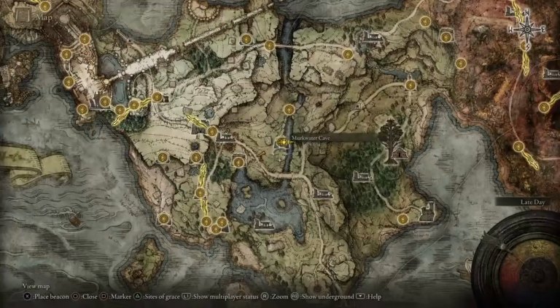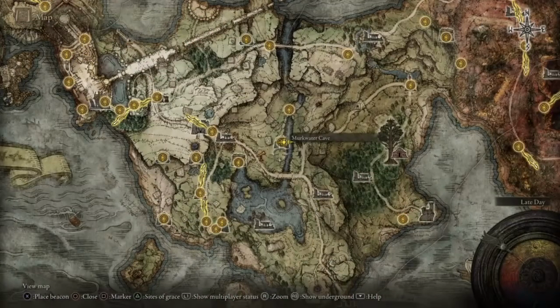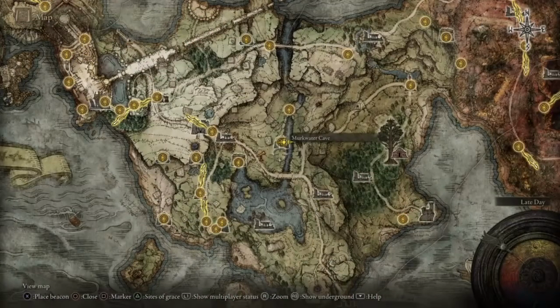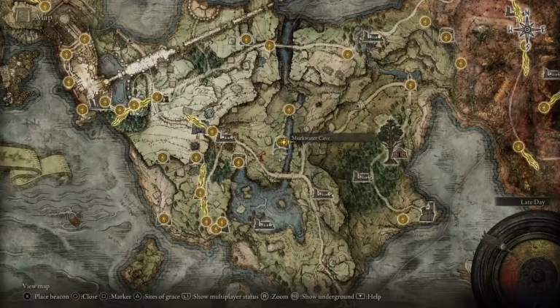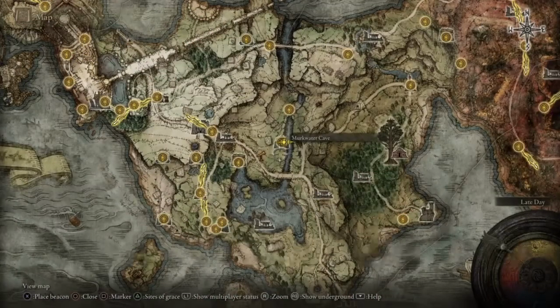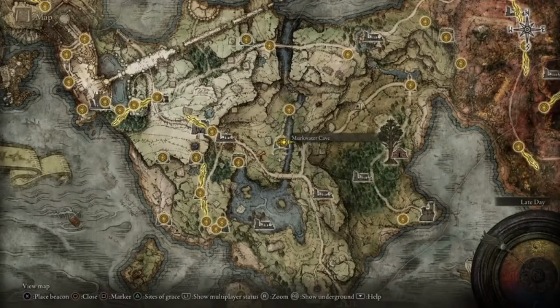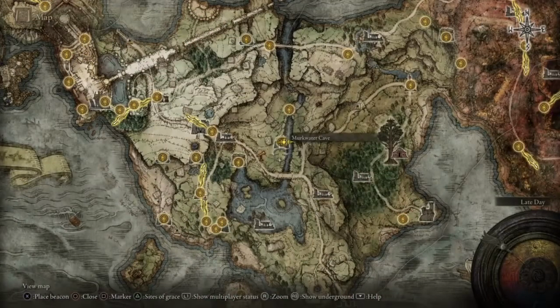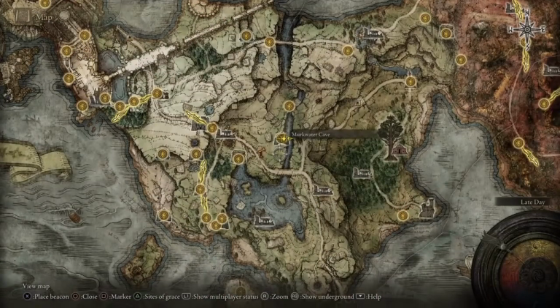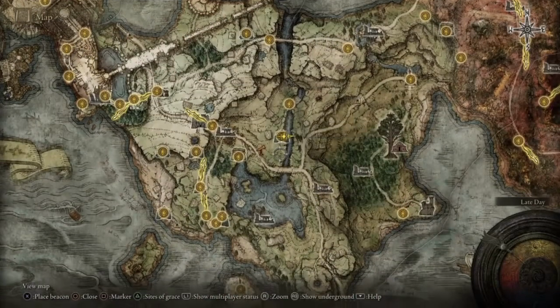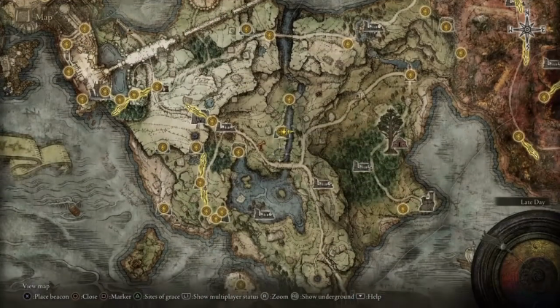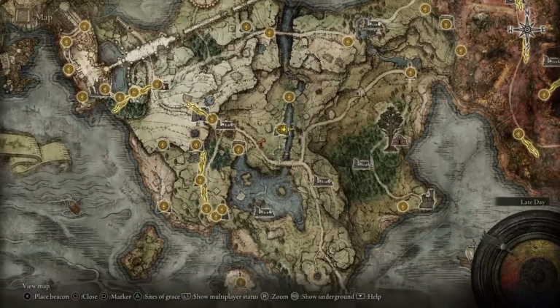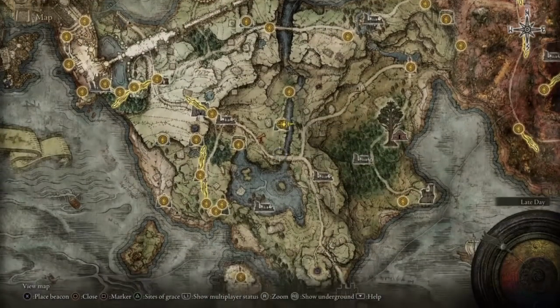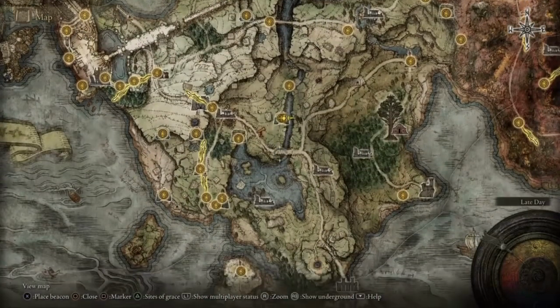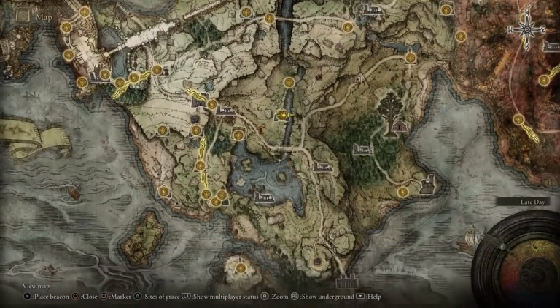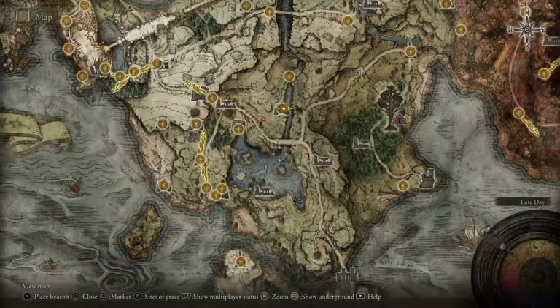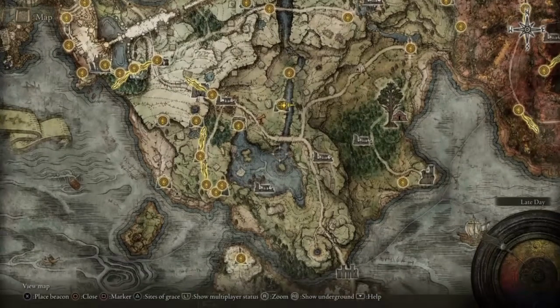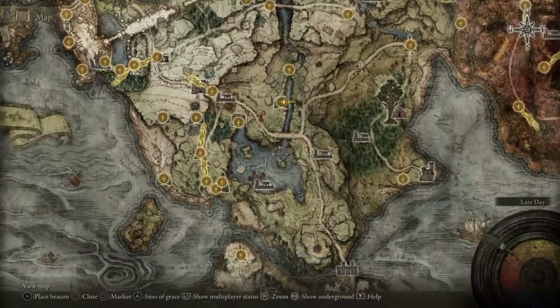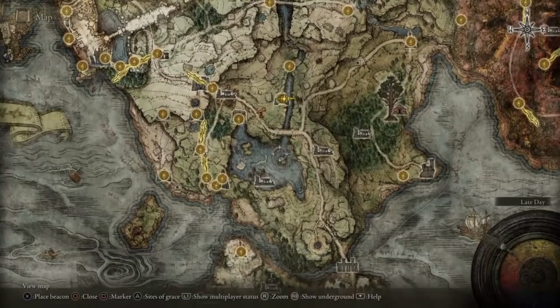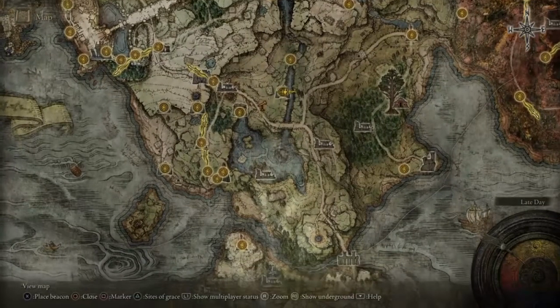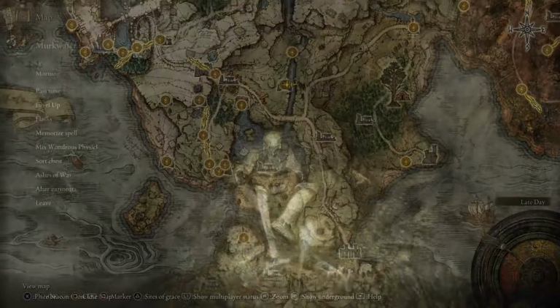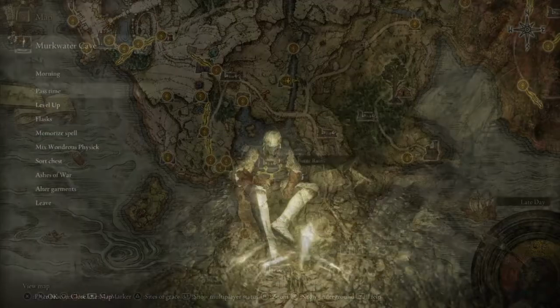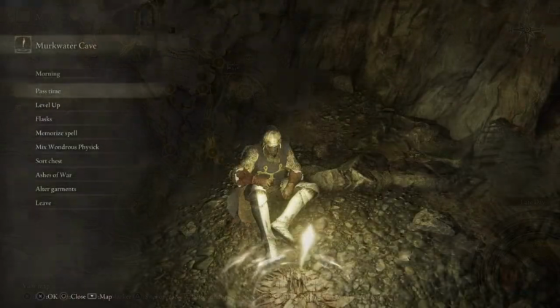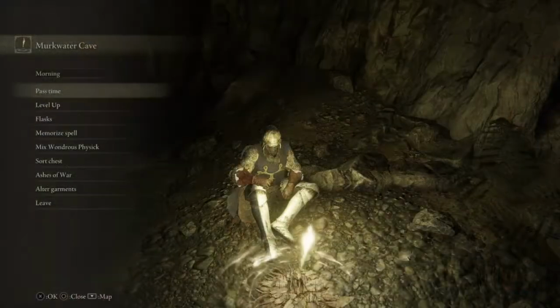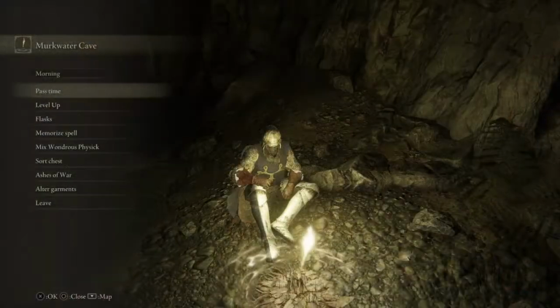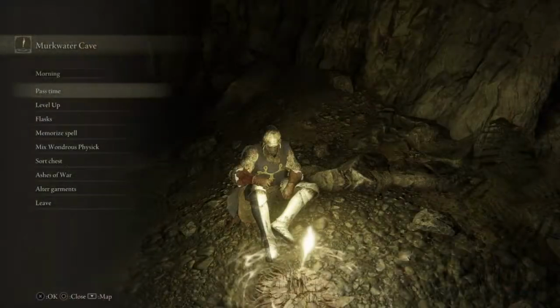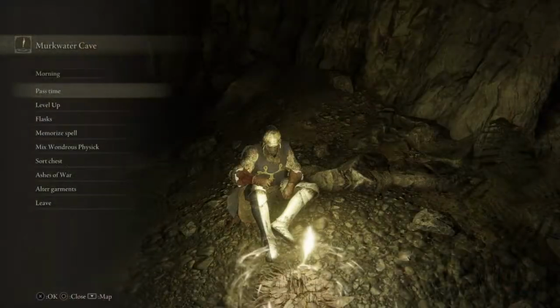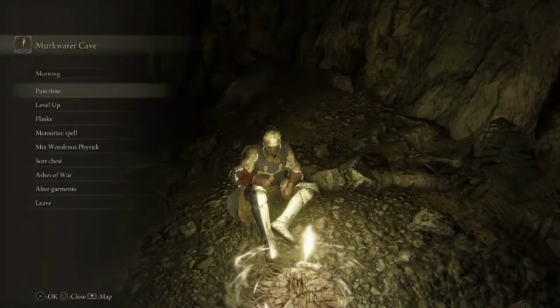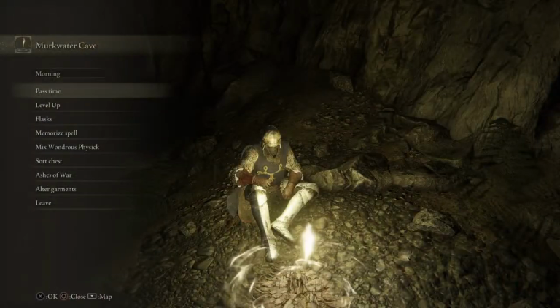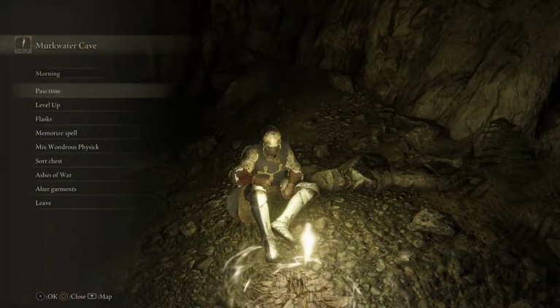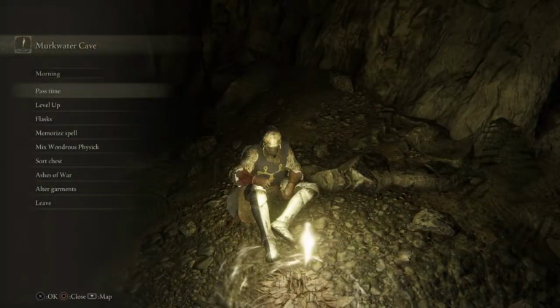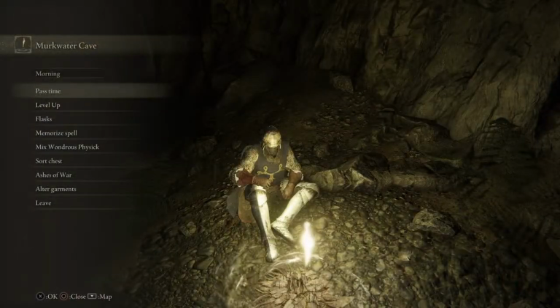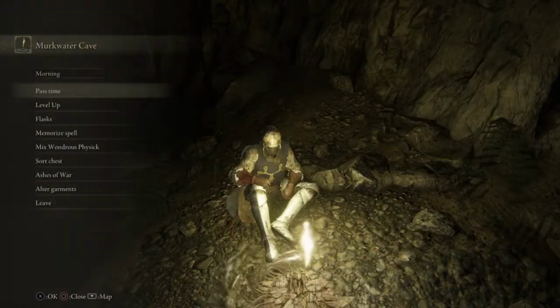What you want to do is come to the Murkwater Cave, which is just up from this lake here in the first part of the game.